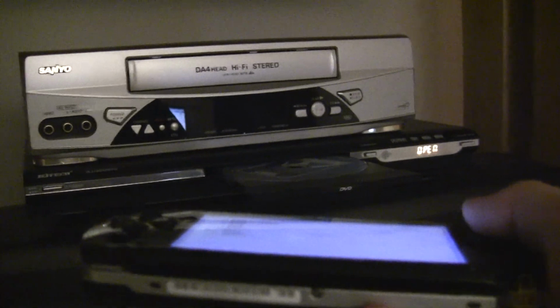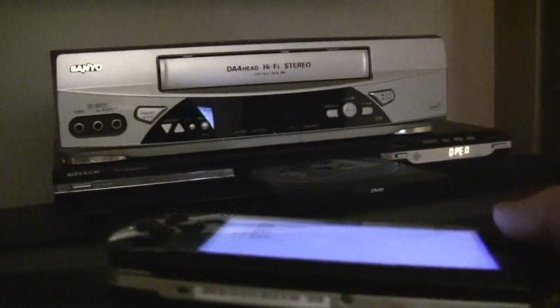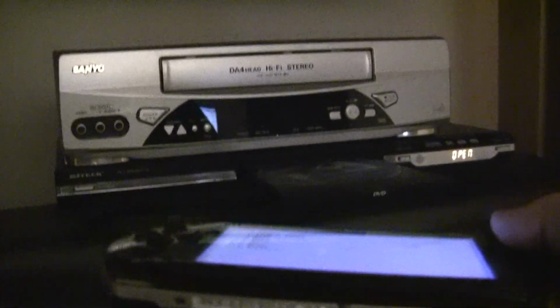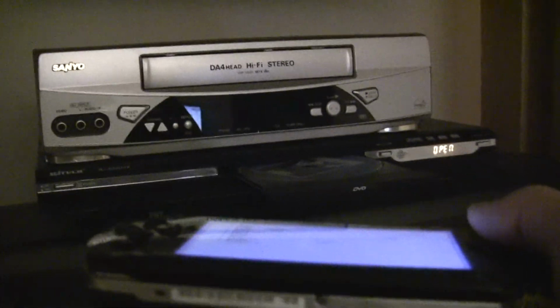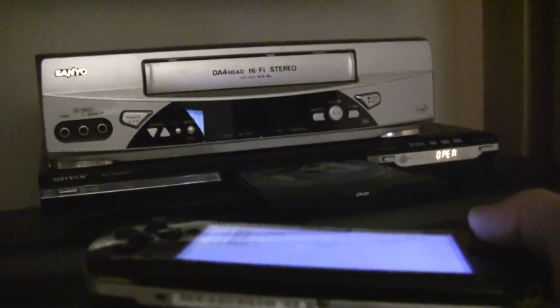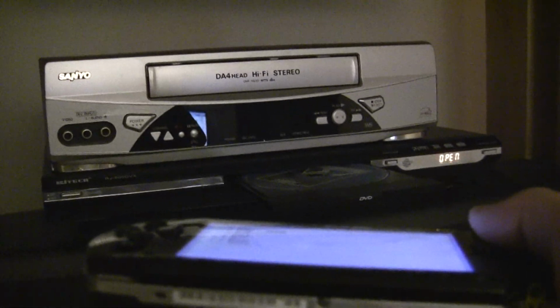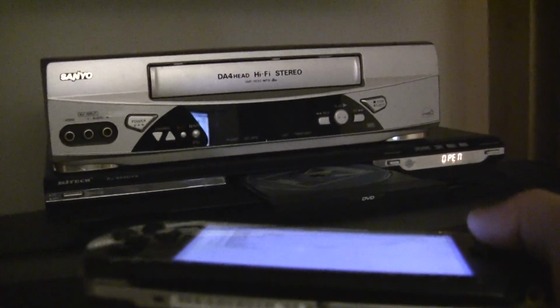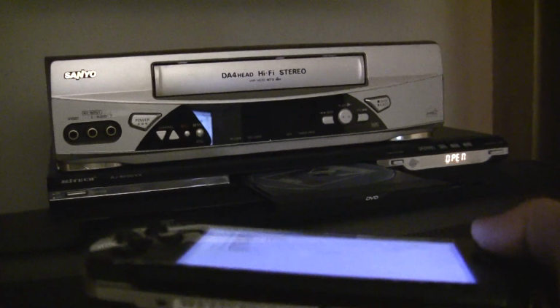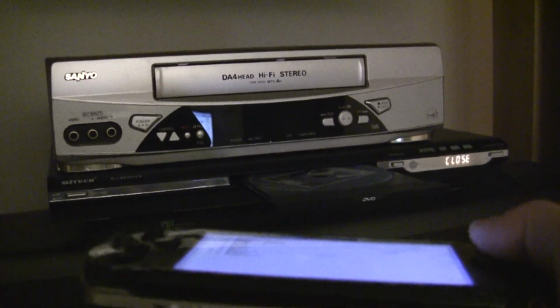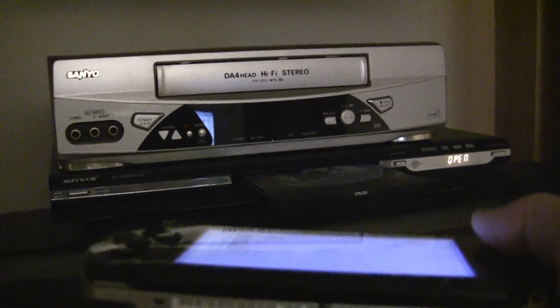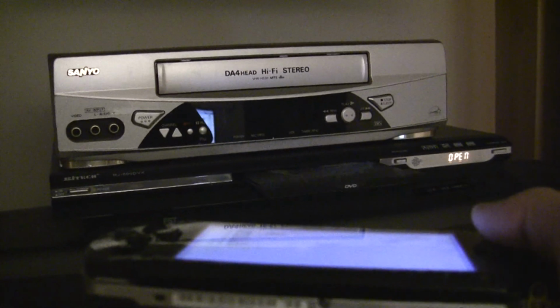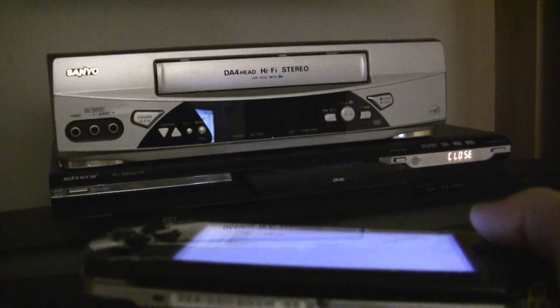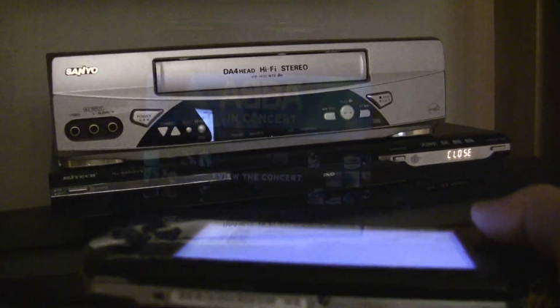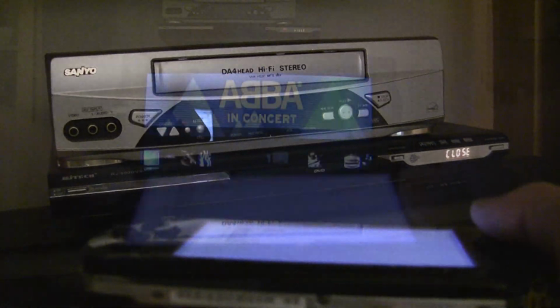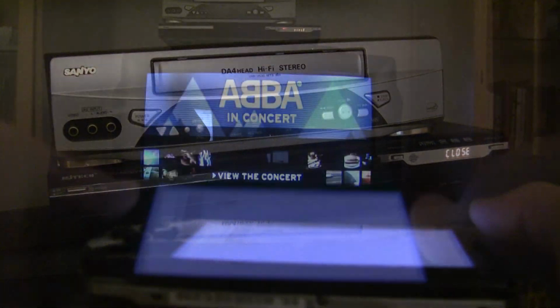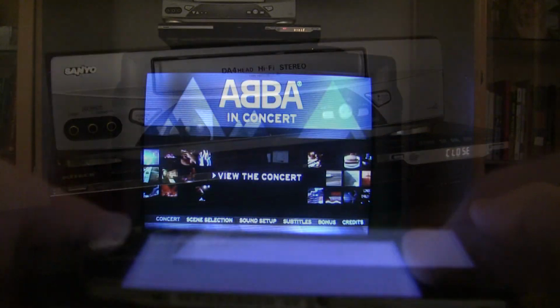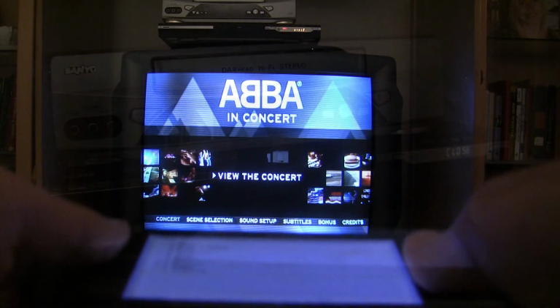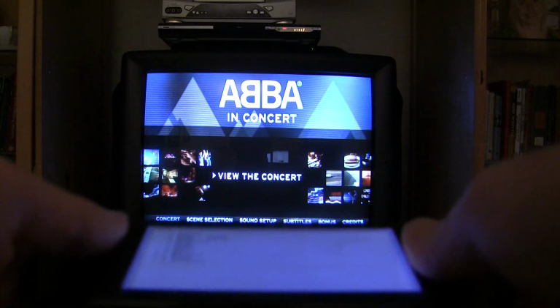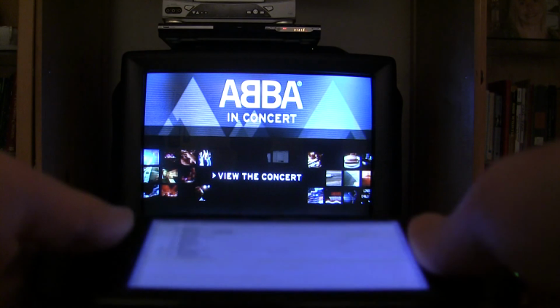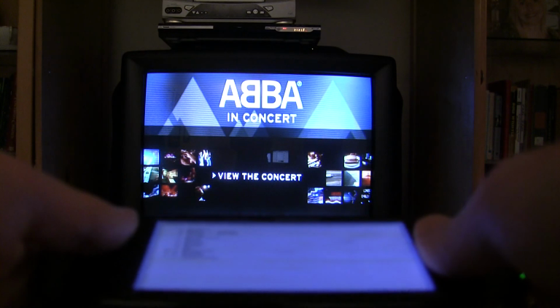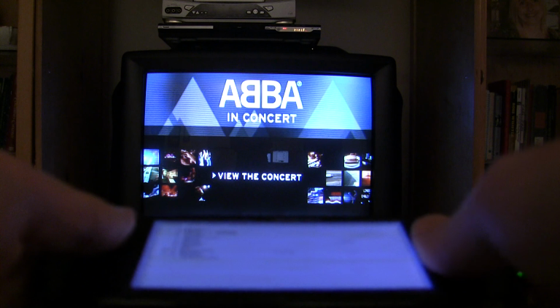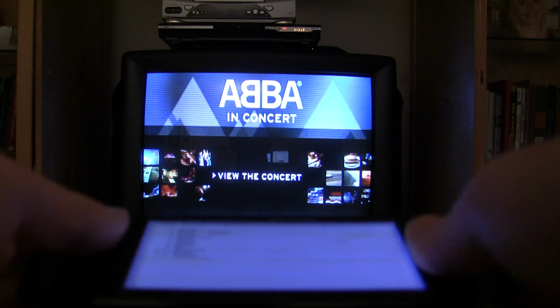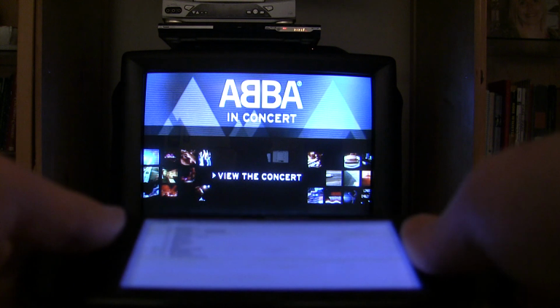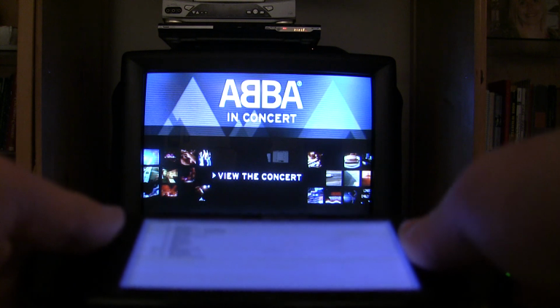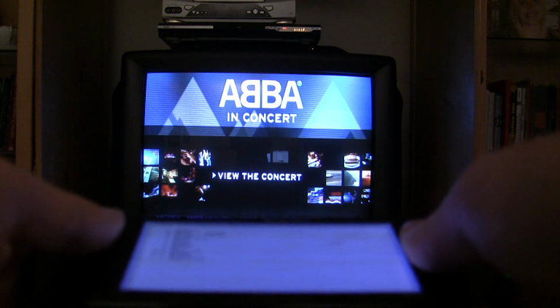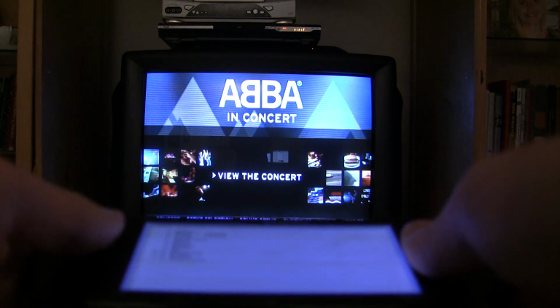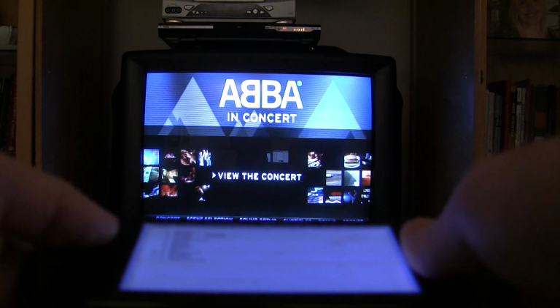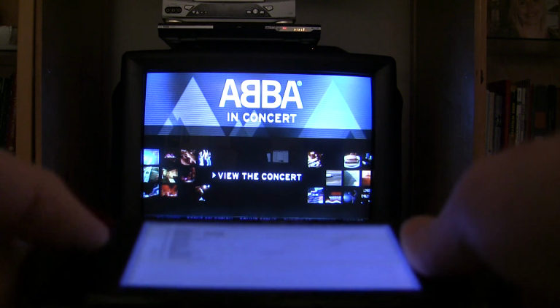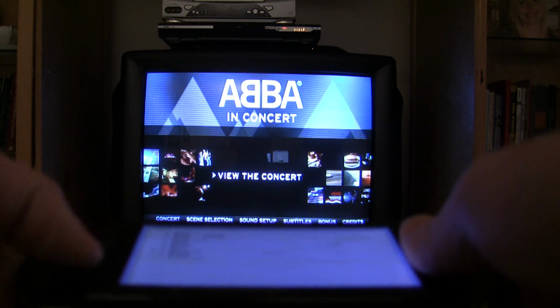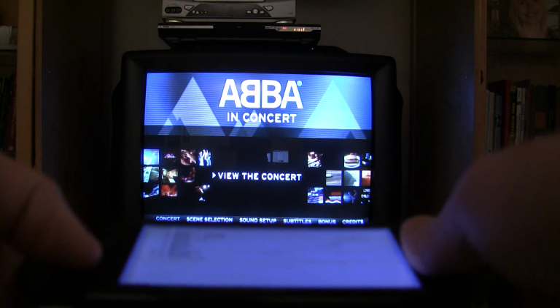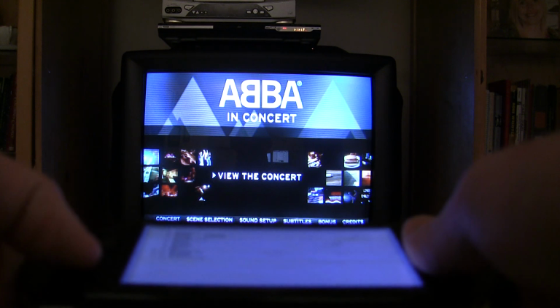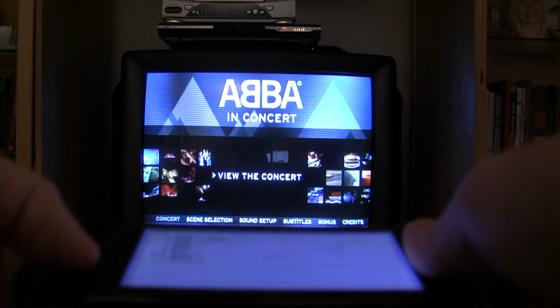Here I am using it with the DVD player — the same controls as a normal DVD remote. You get the idea.